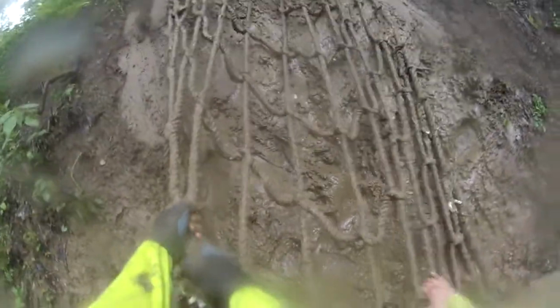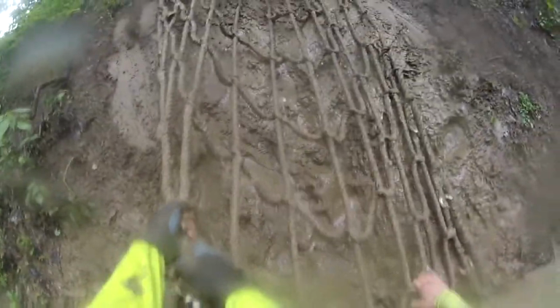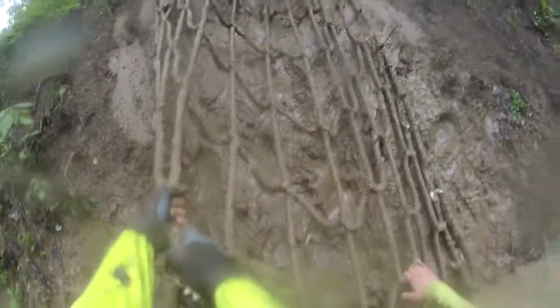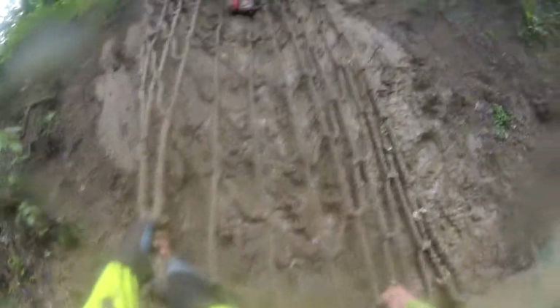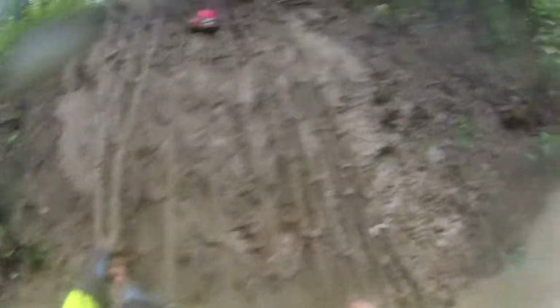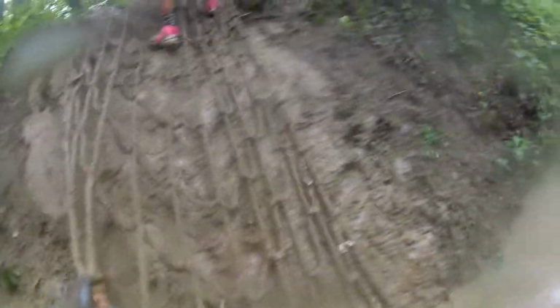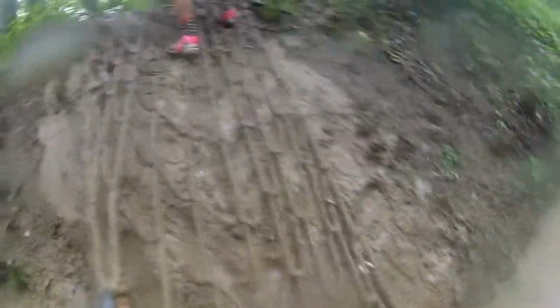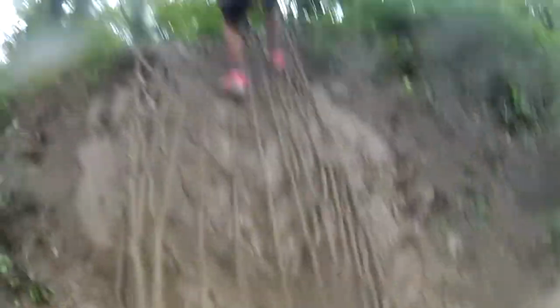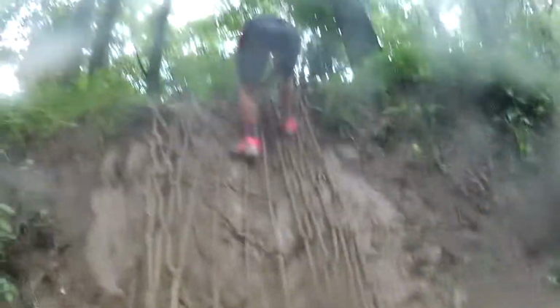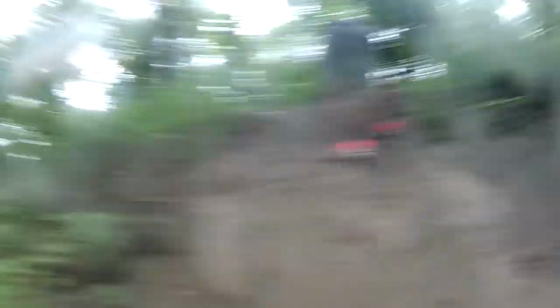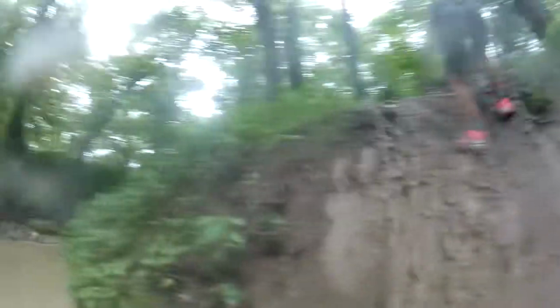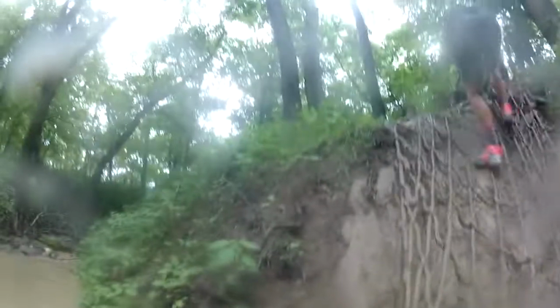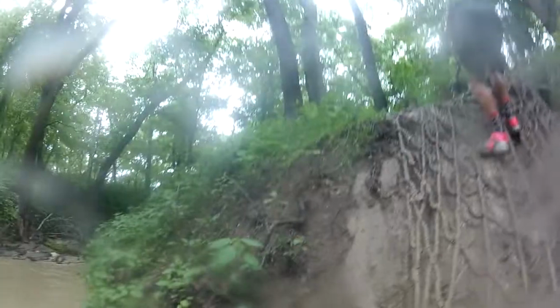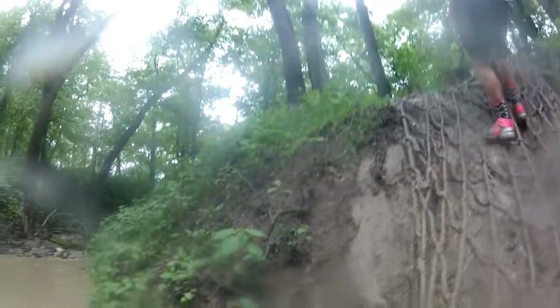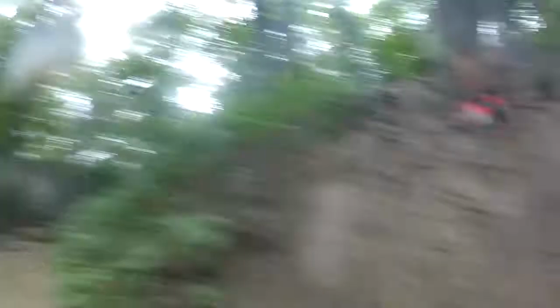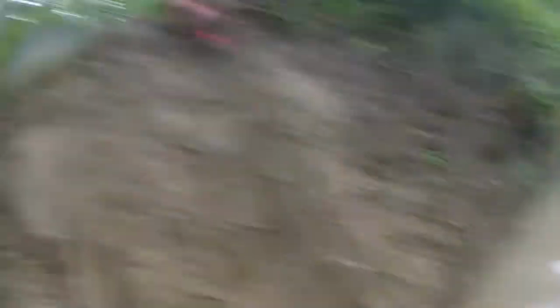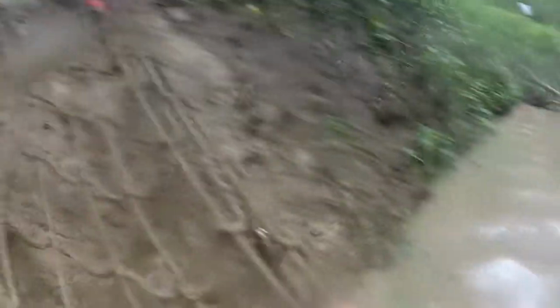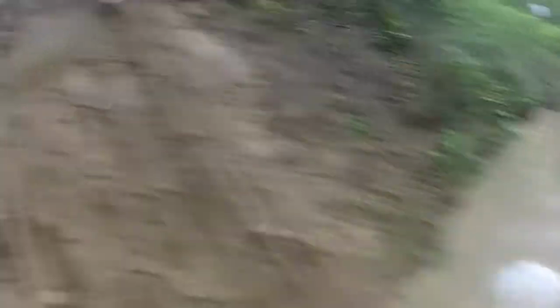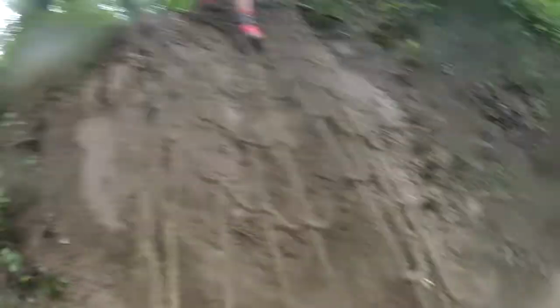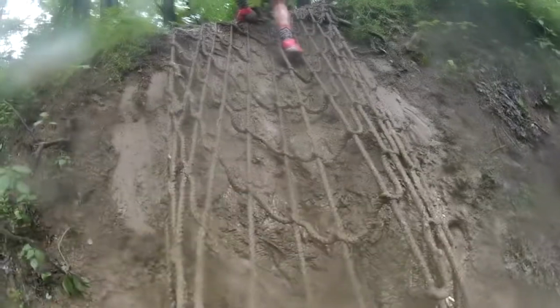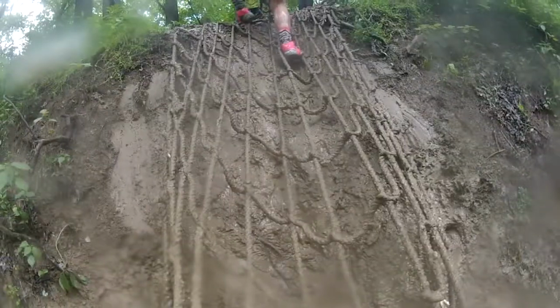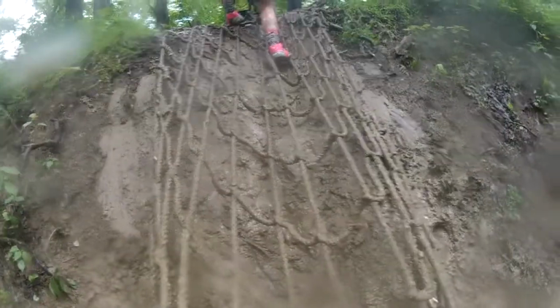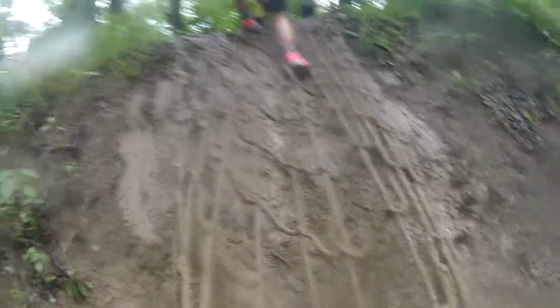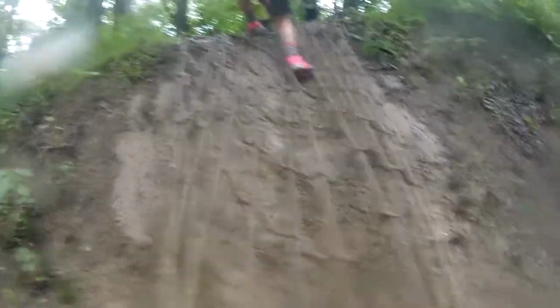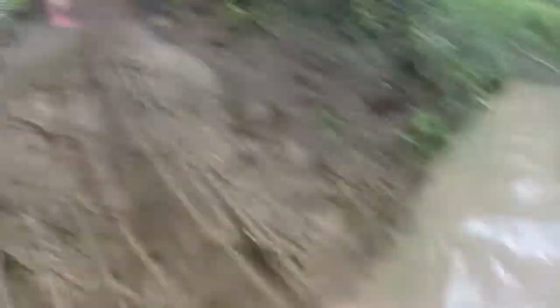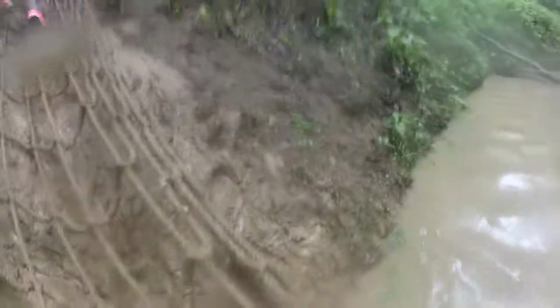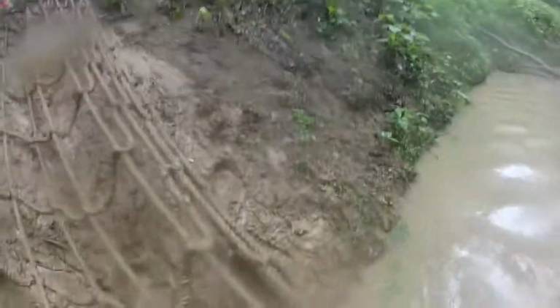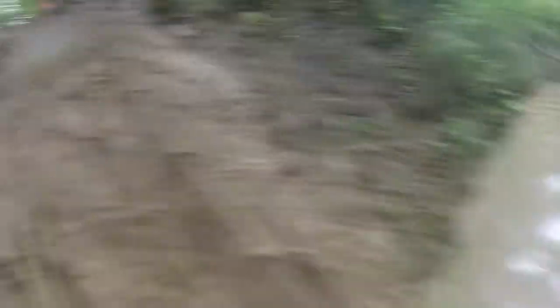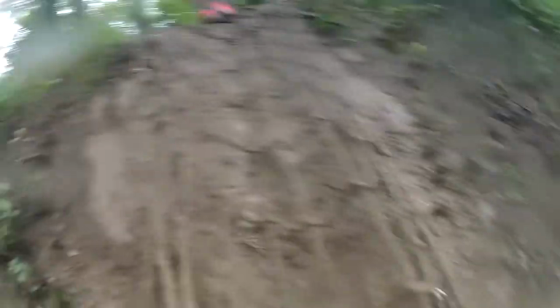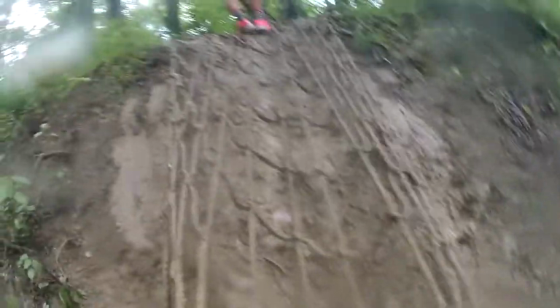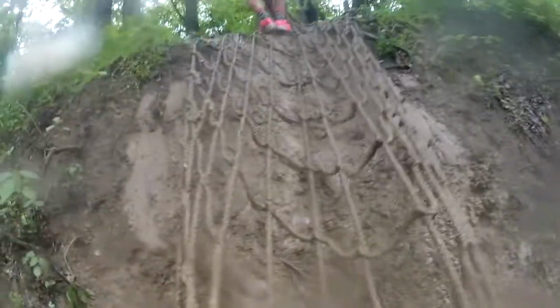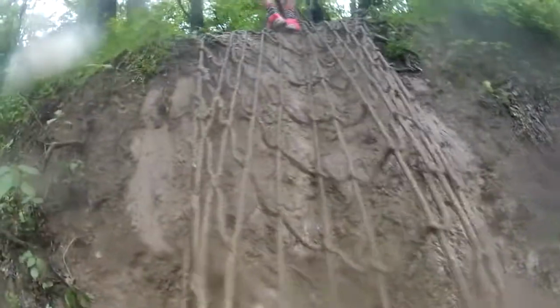Get your foot in here like this. You ready? Go — go at the same time and make it easier.